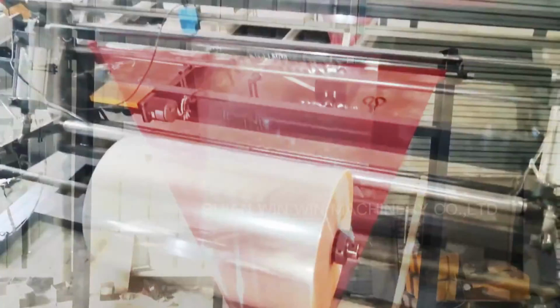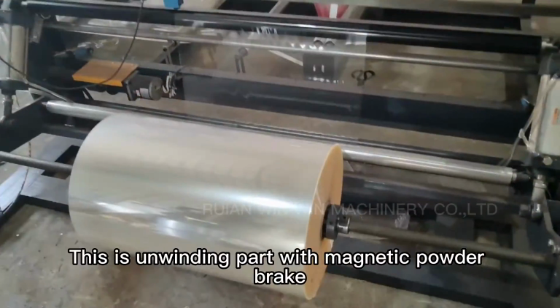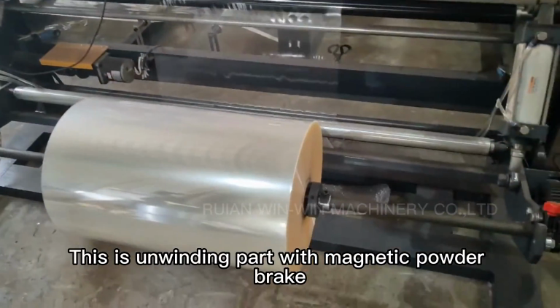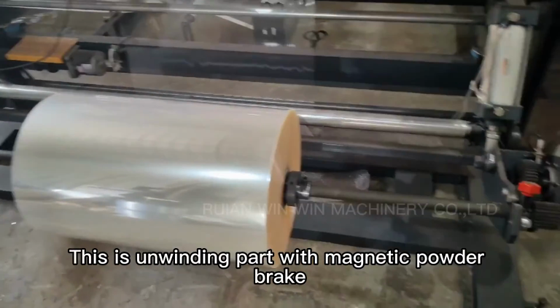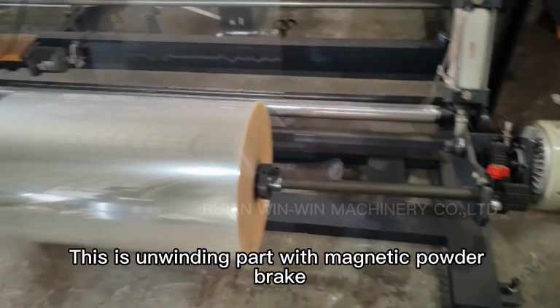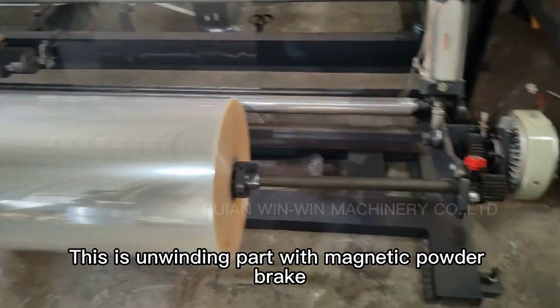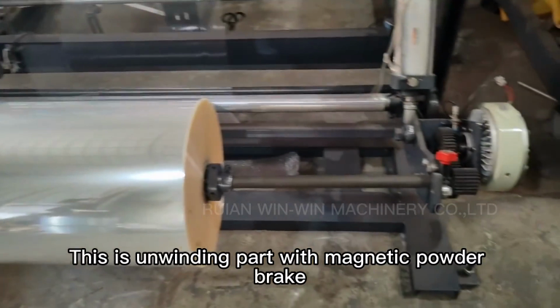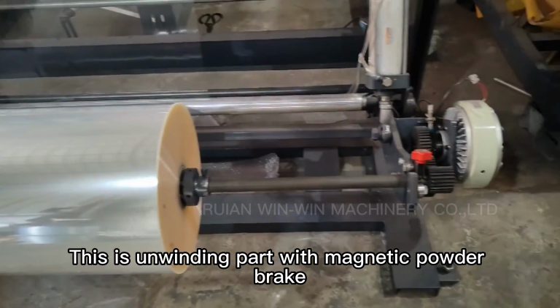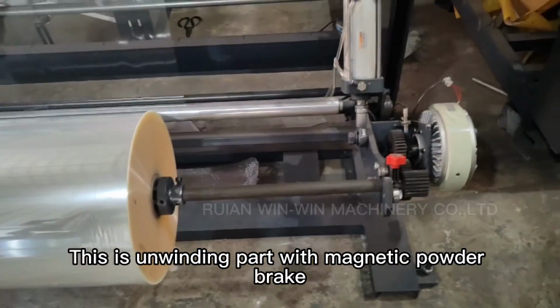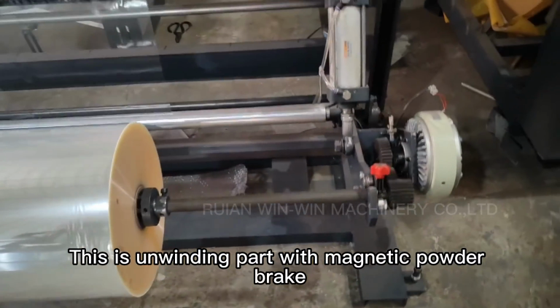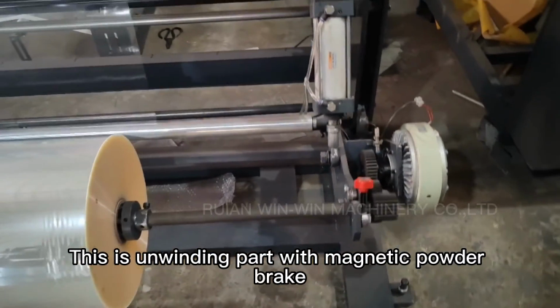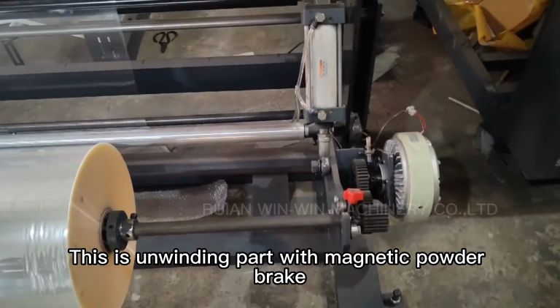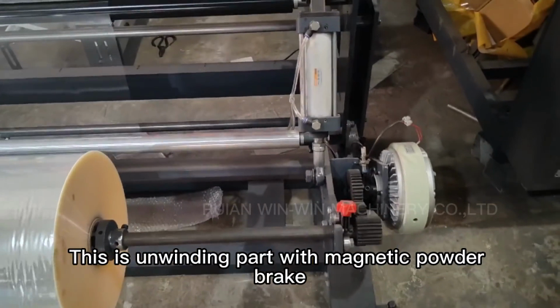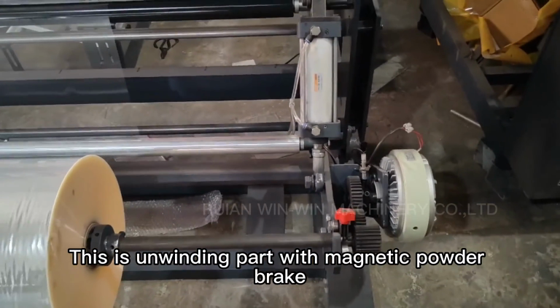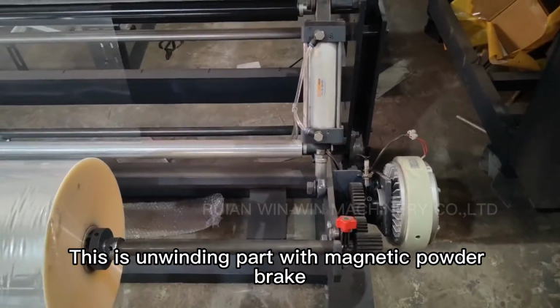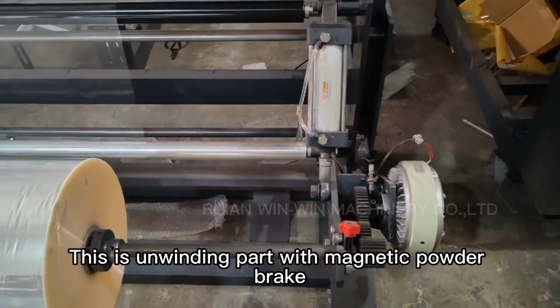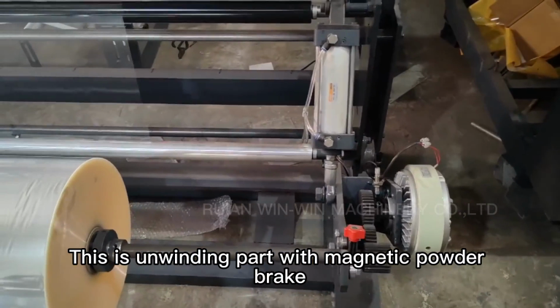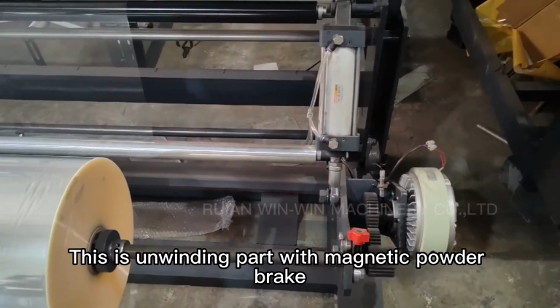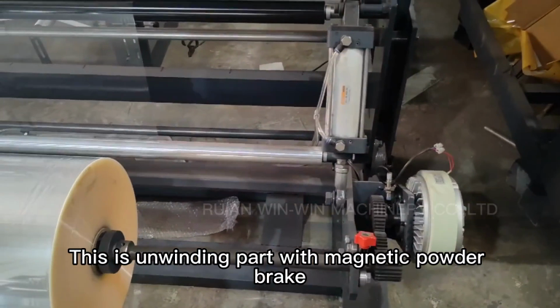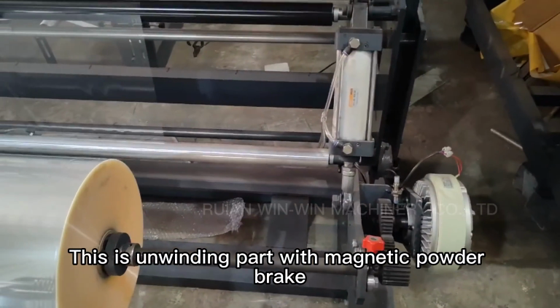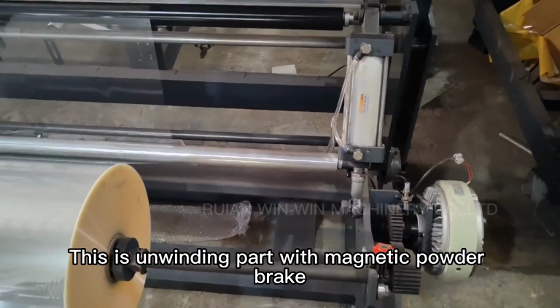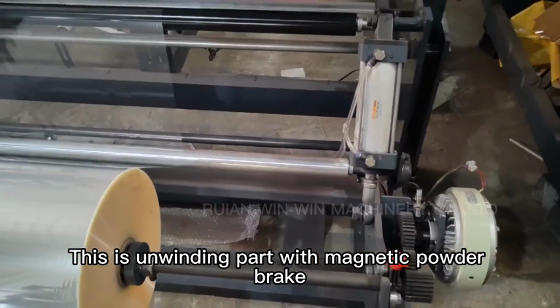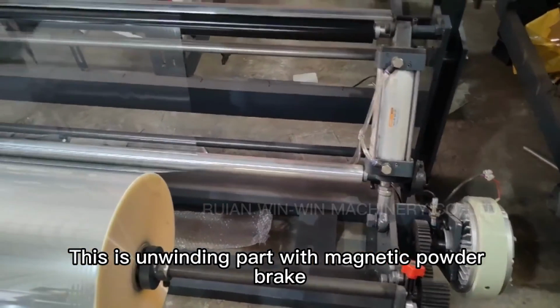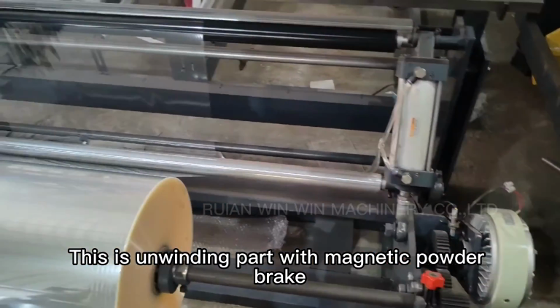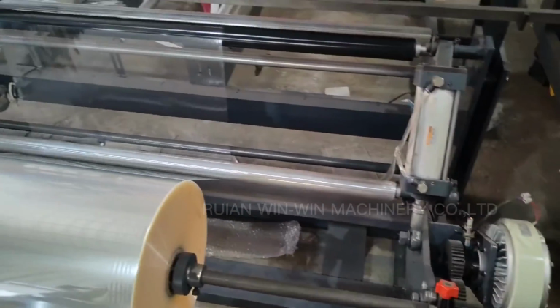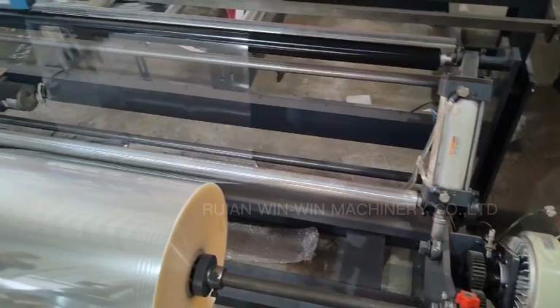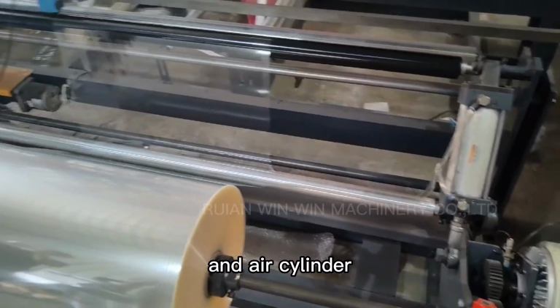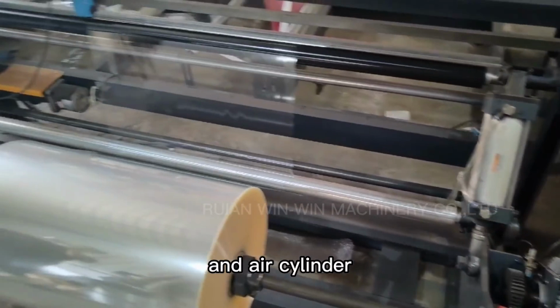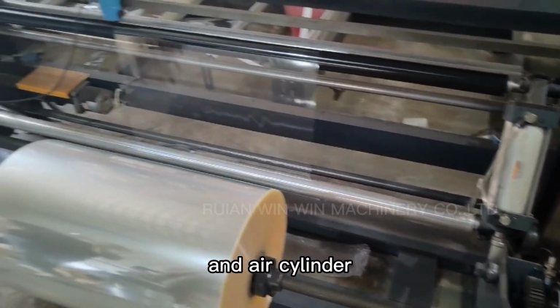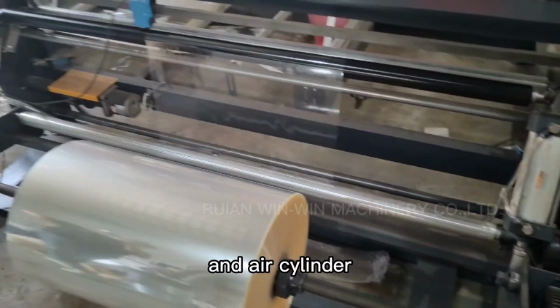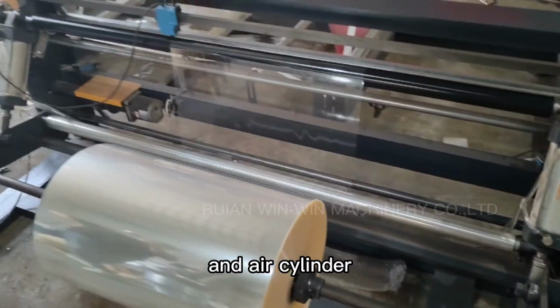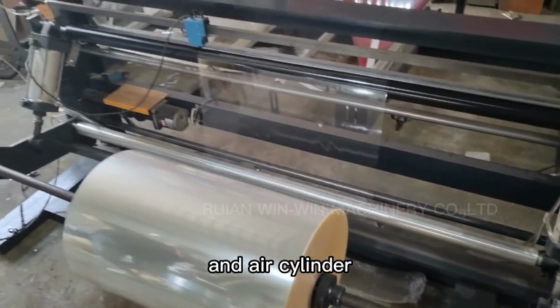This is the unwinding part with magnetic powder brake and air cylinder.